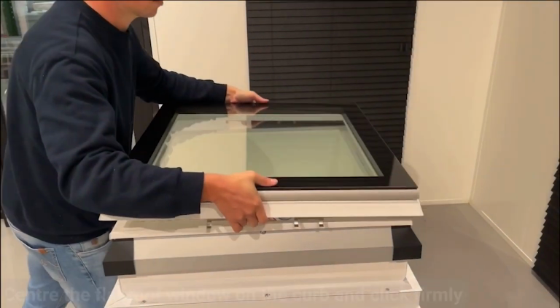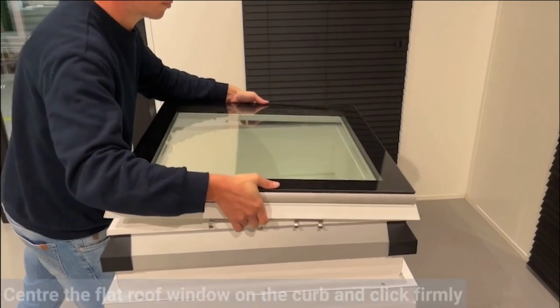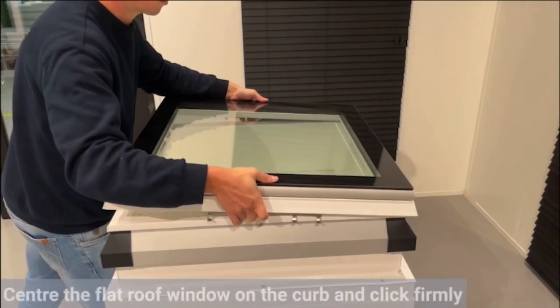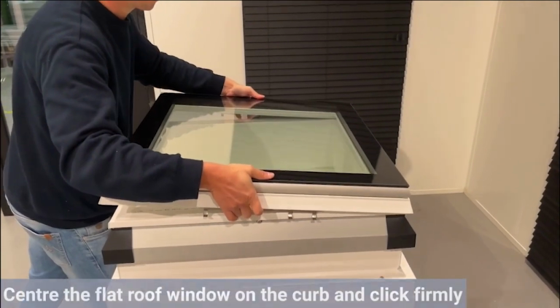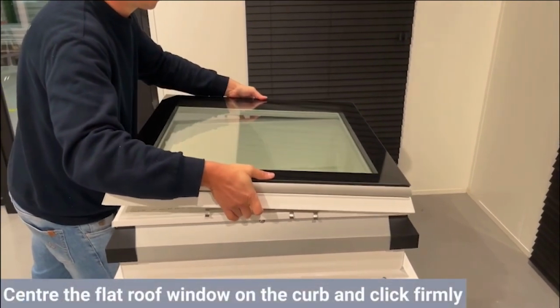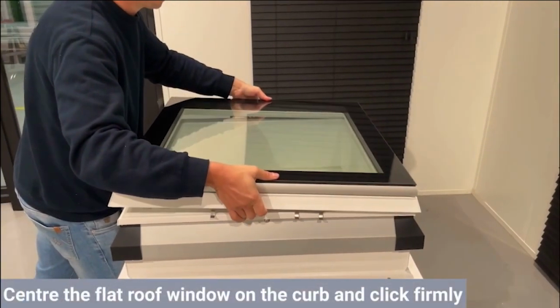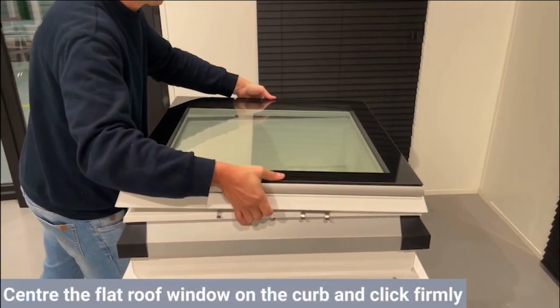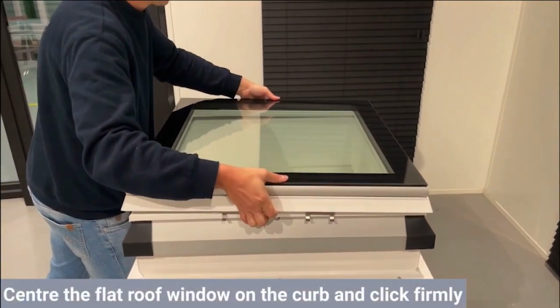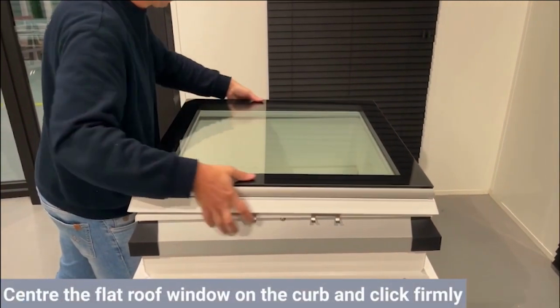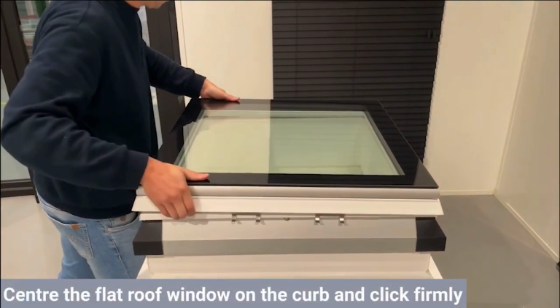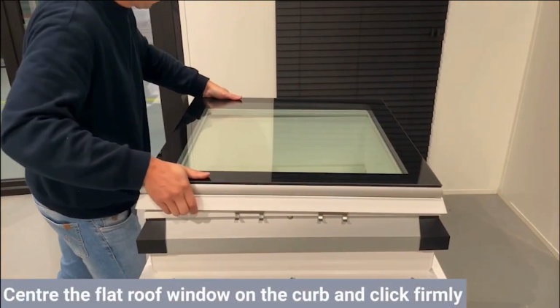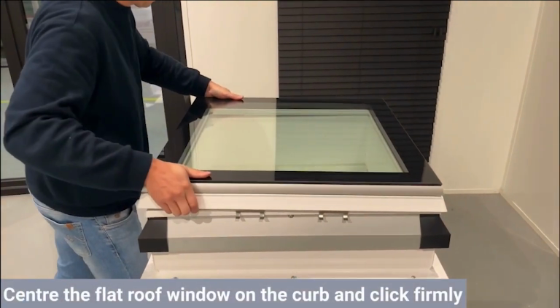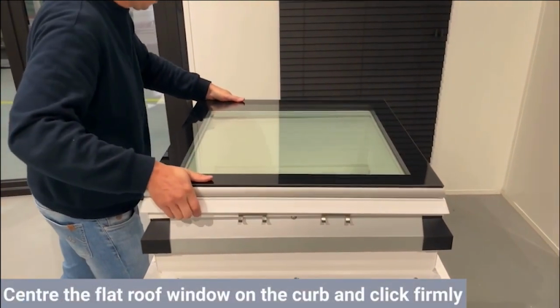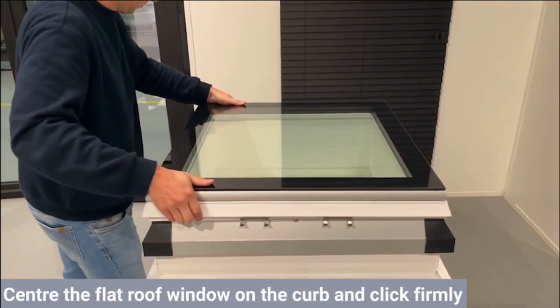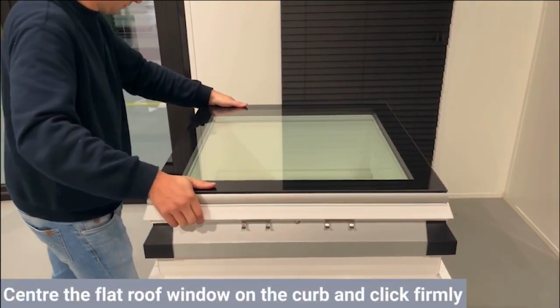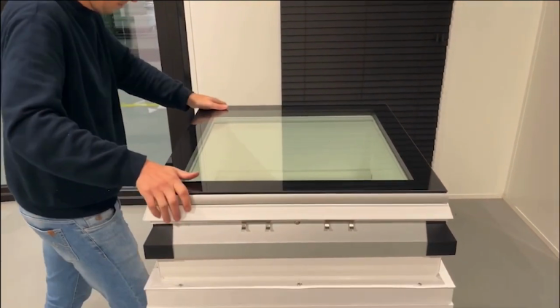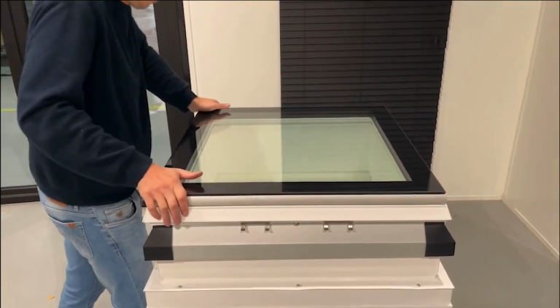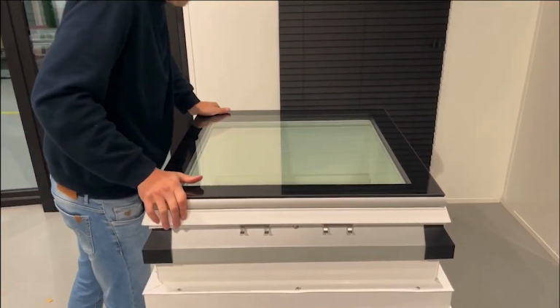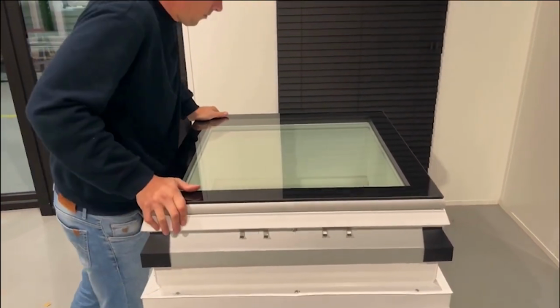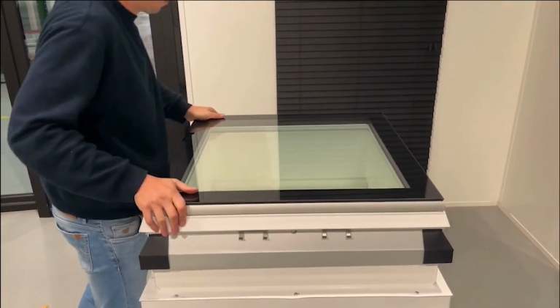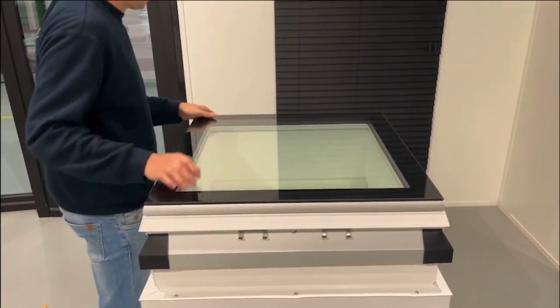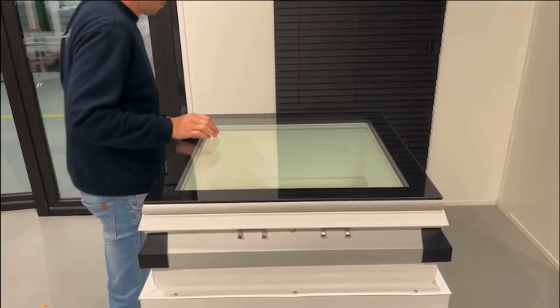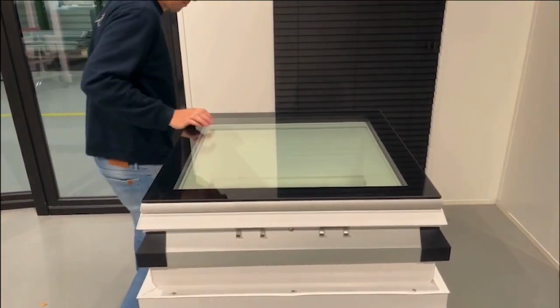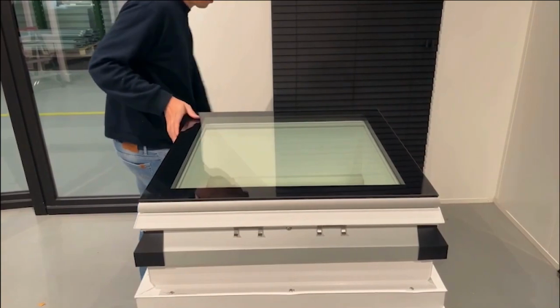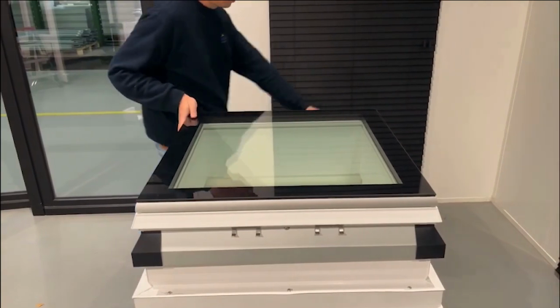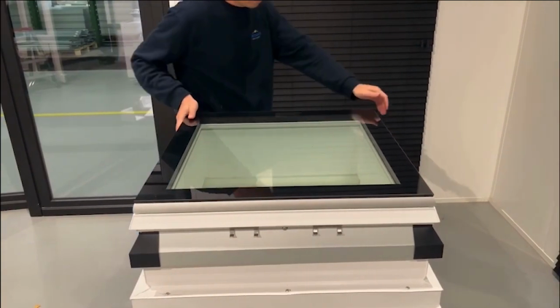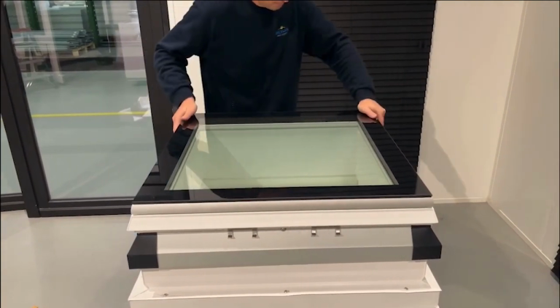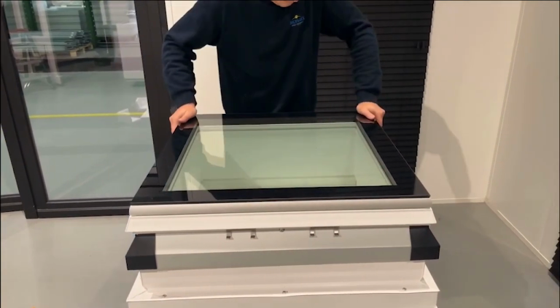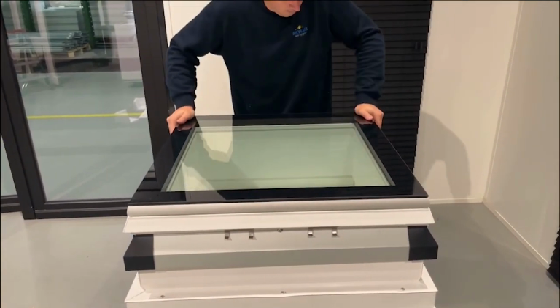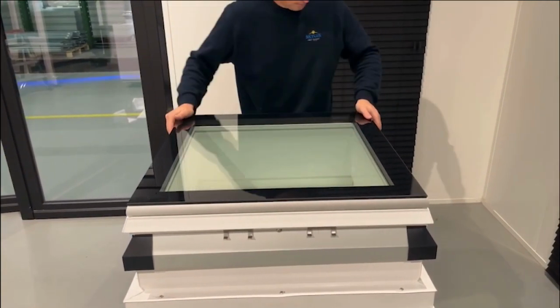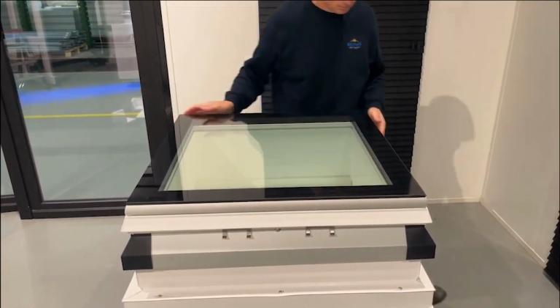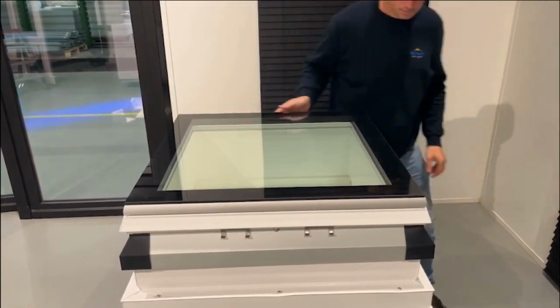Center the flat roof window on the curb and push and click firmly on each side of the window. This way you can be sure that the fit is correct.